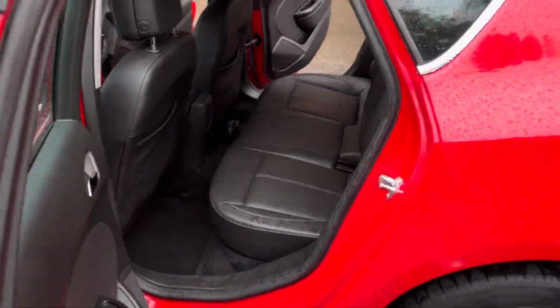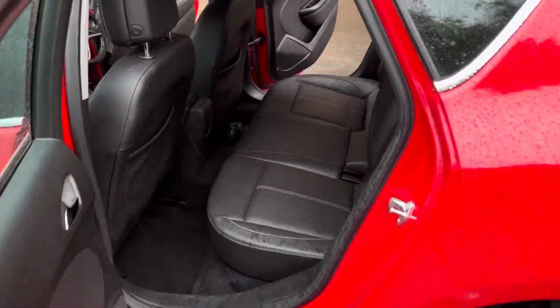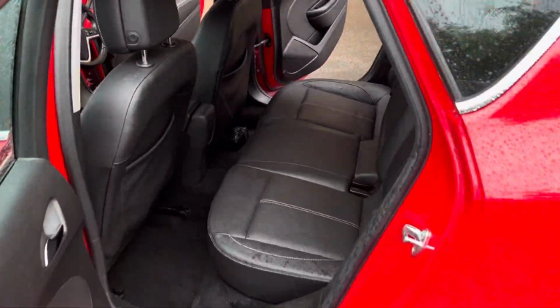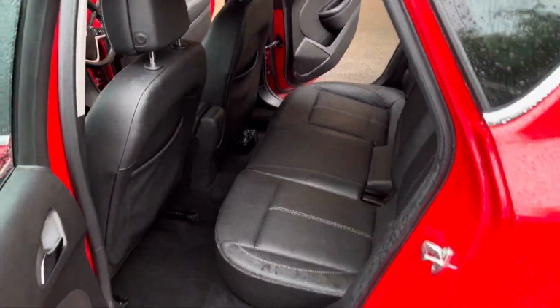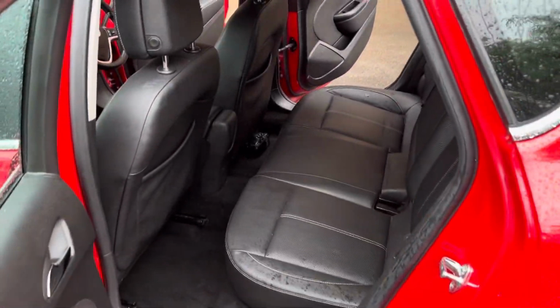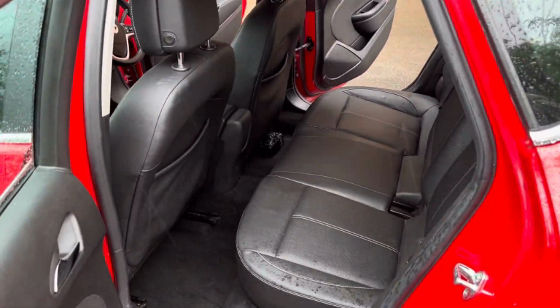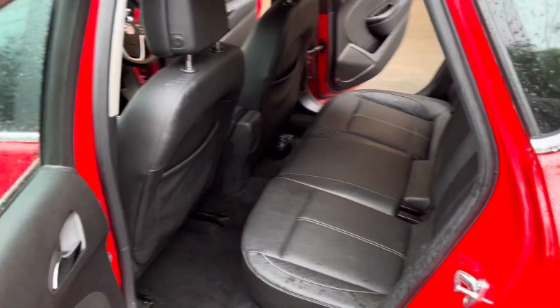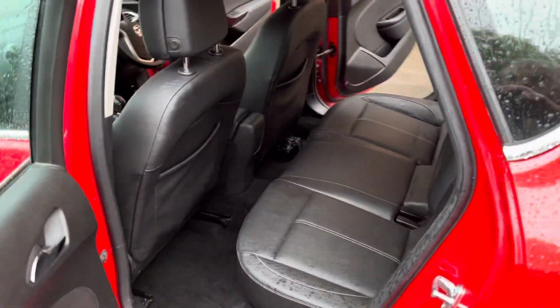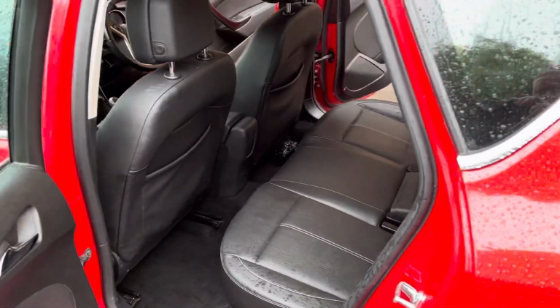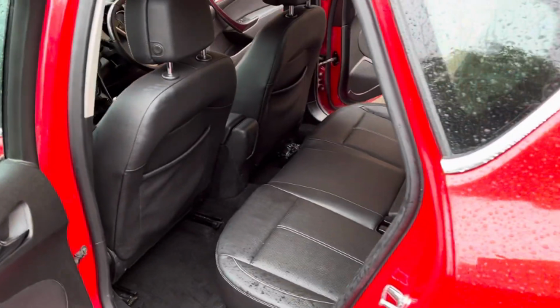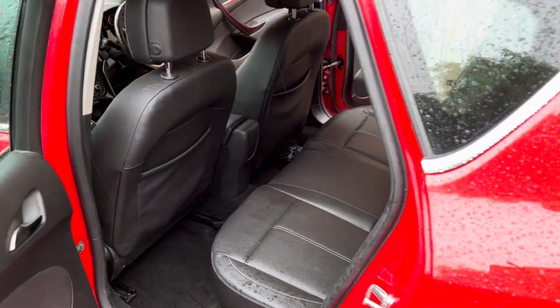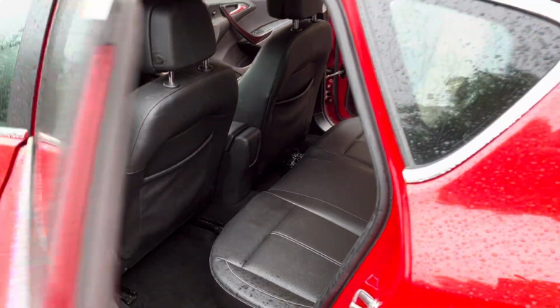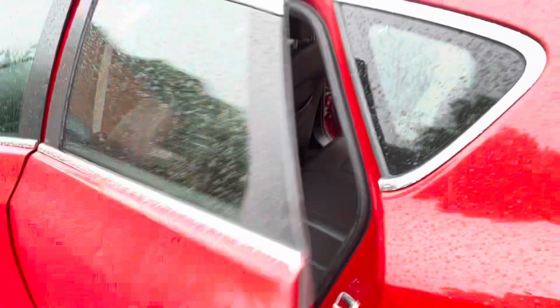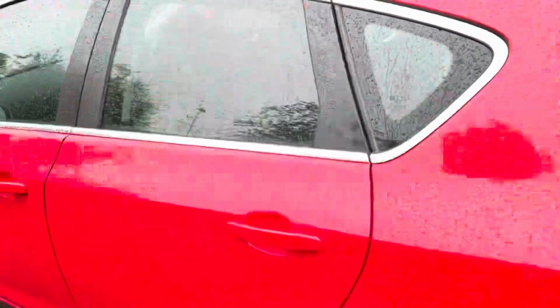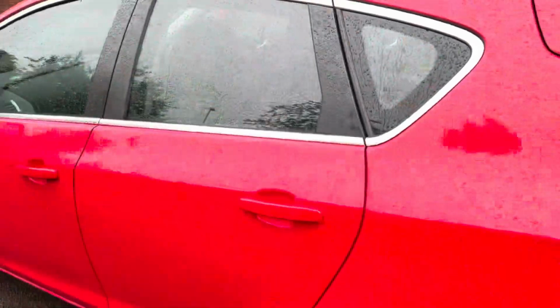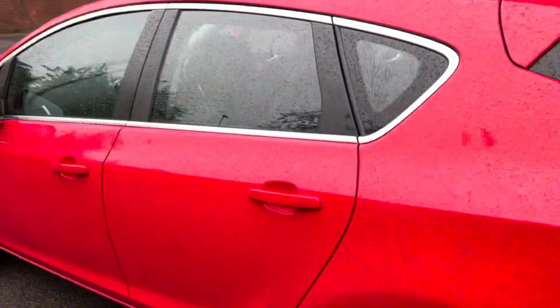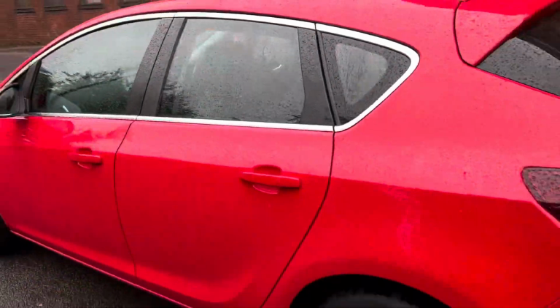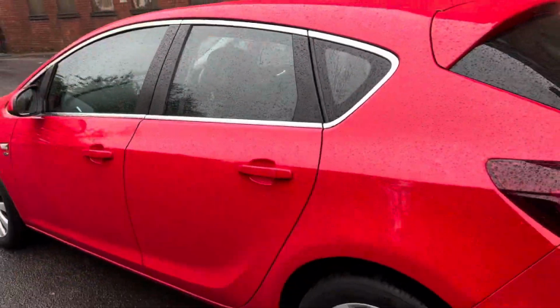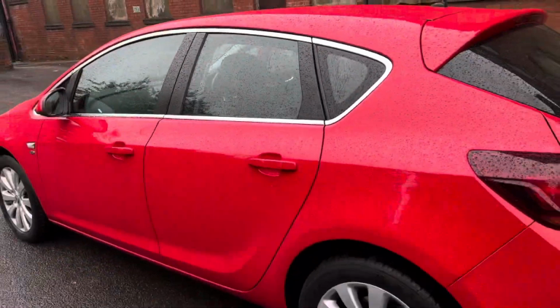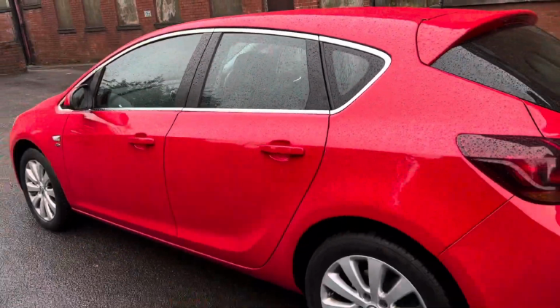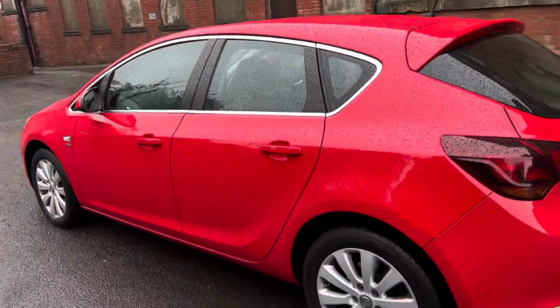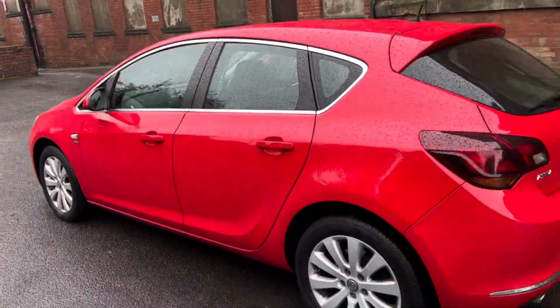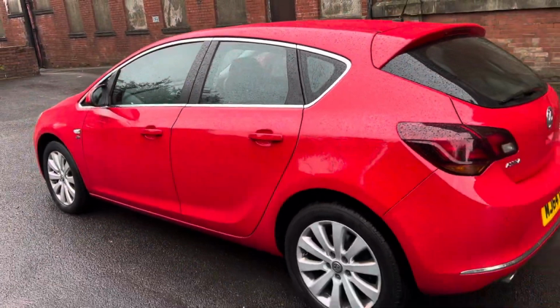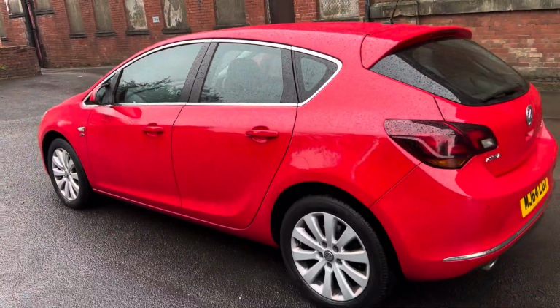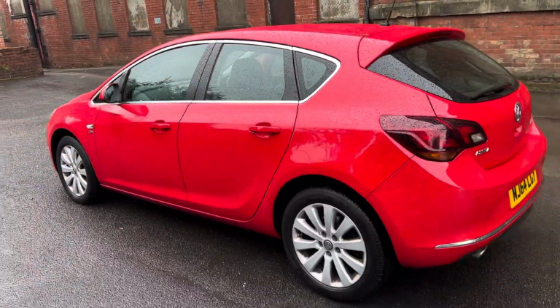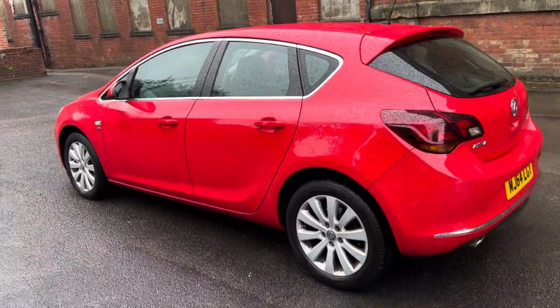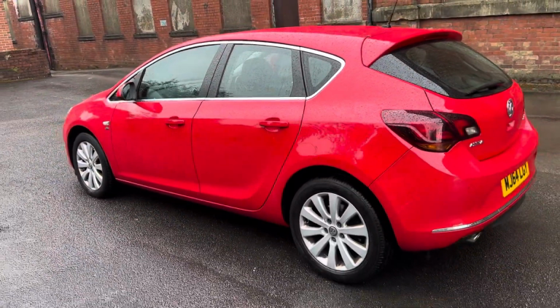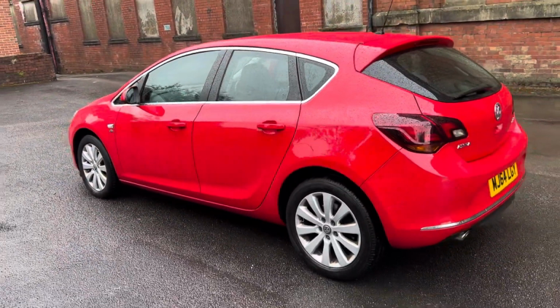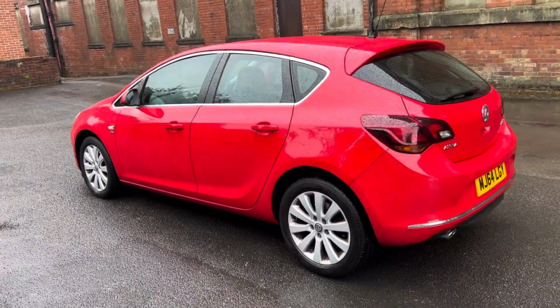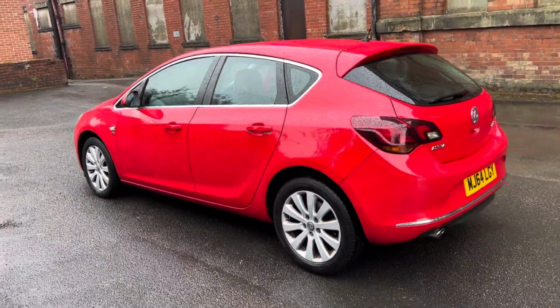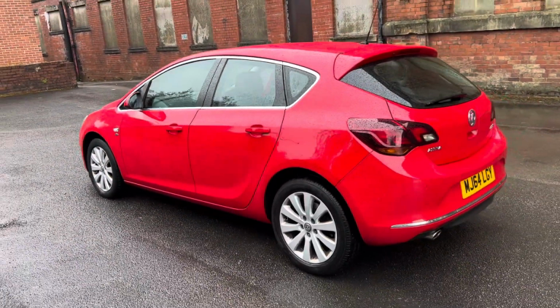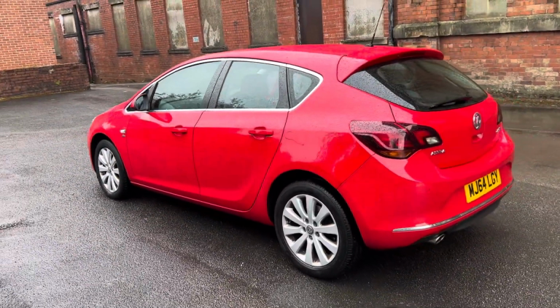It's a super family car, gives plenty to the gallon. A couple of owners with full service history, and it will have a 12-month MOT.